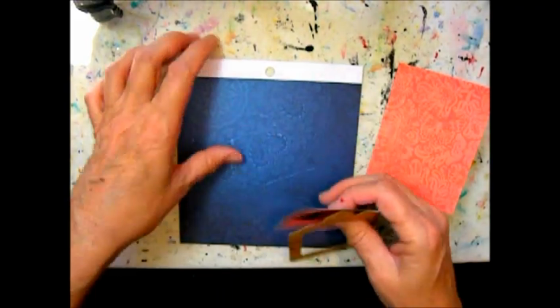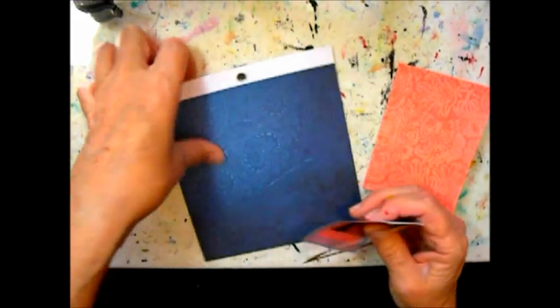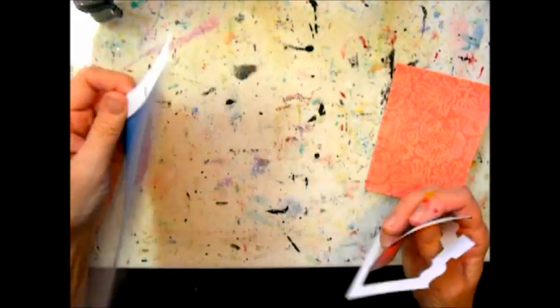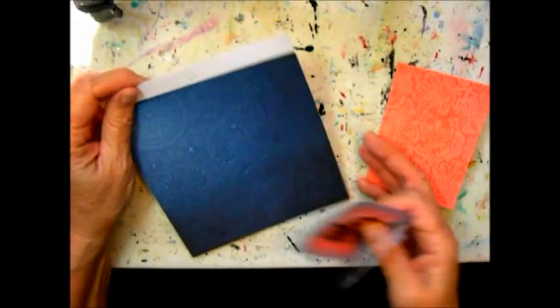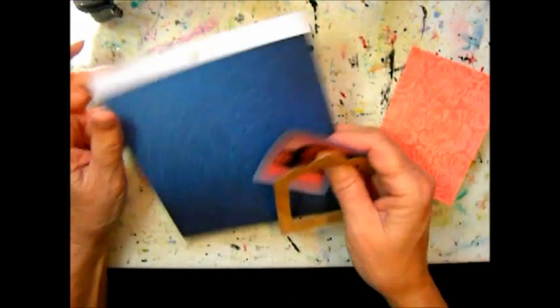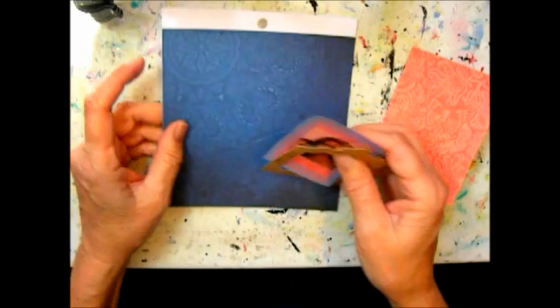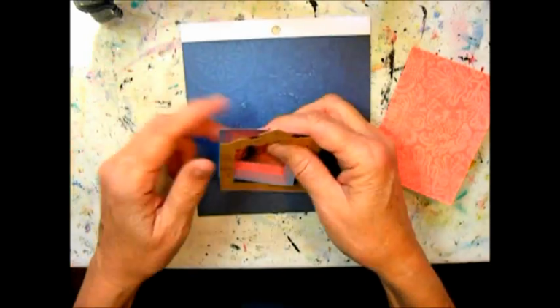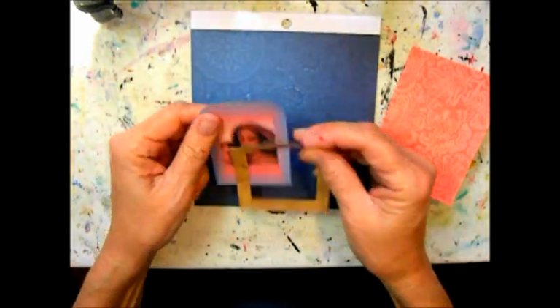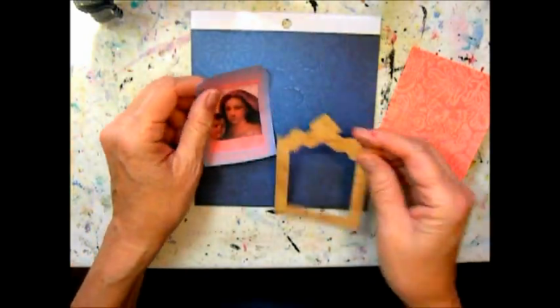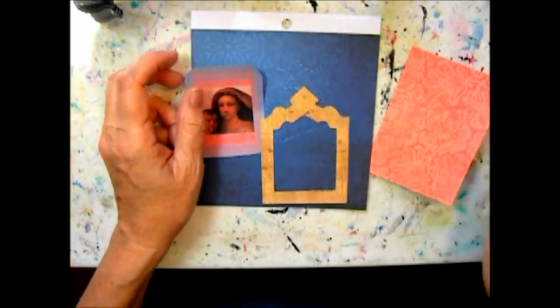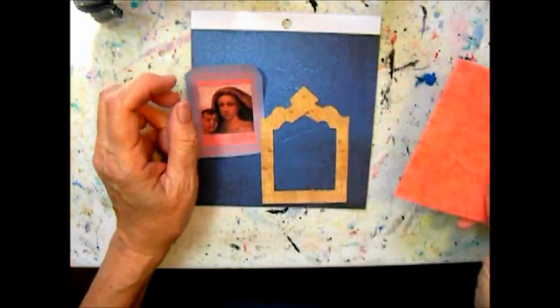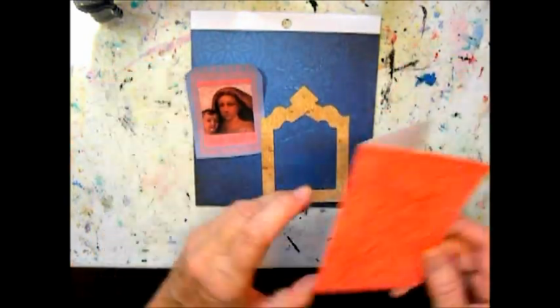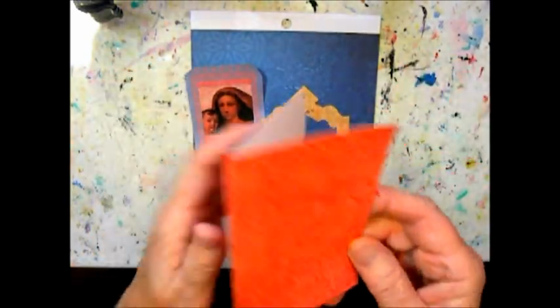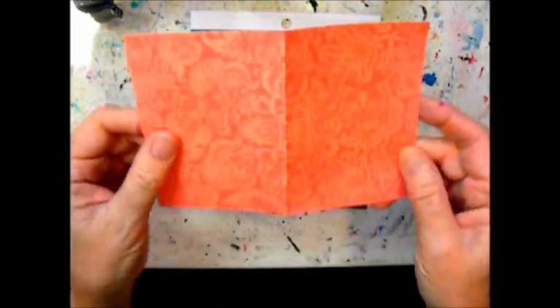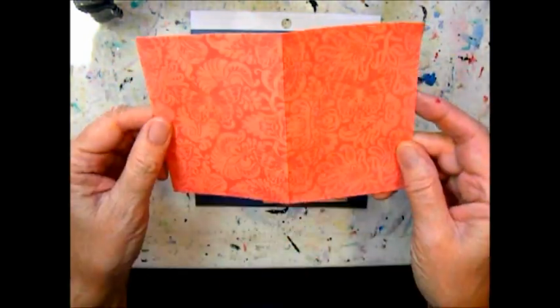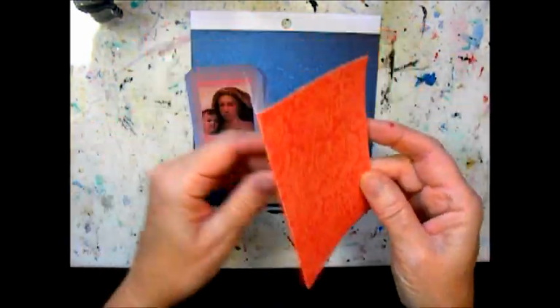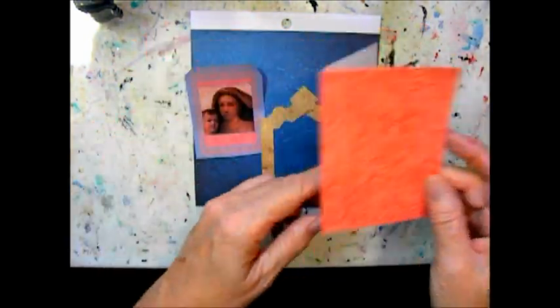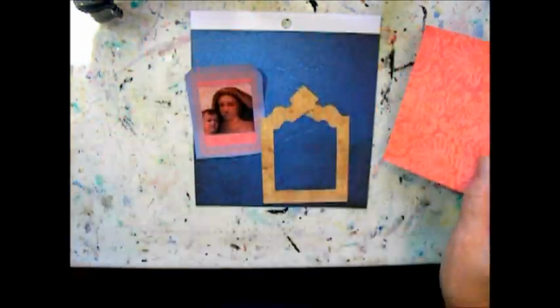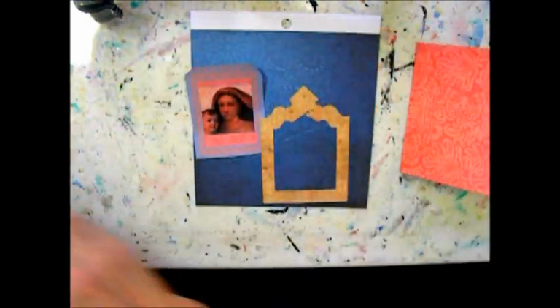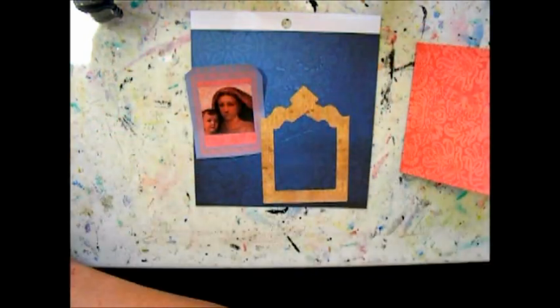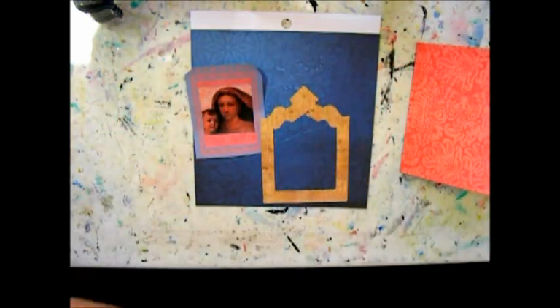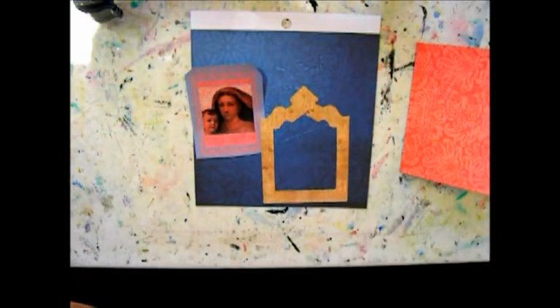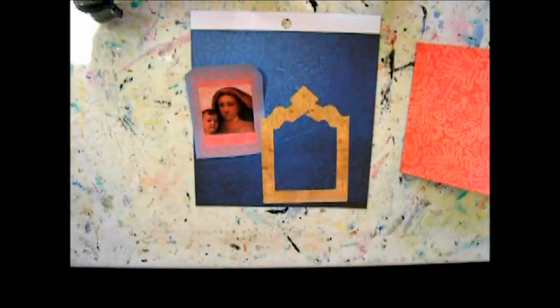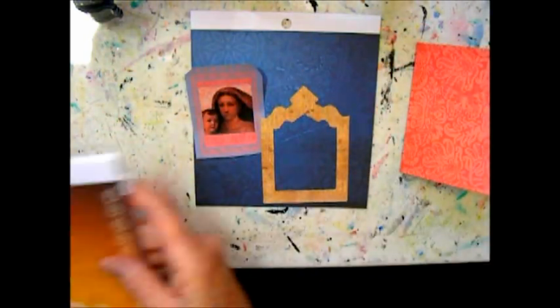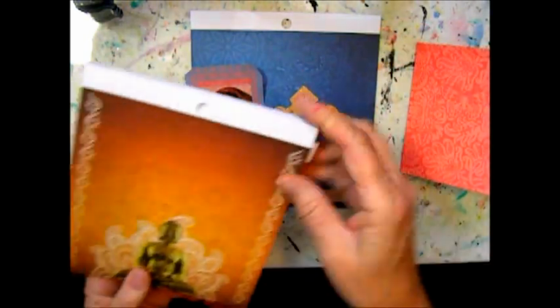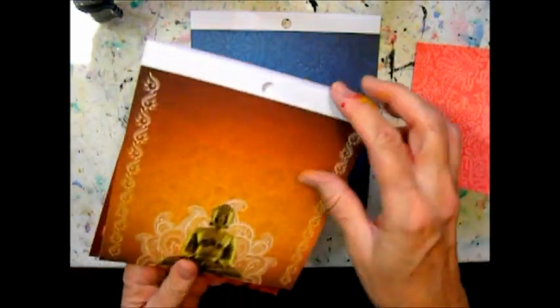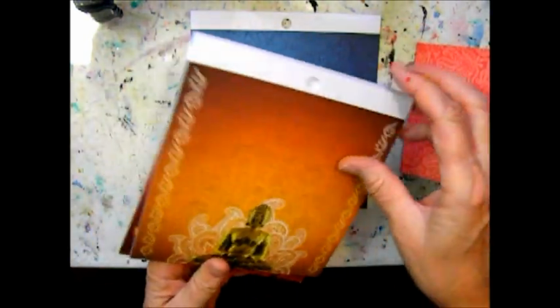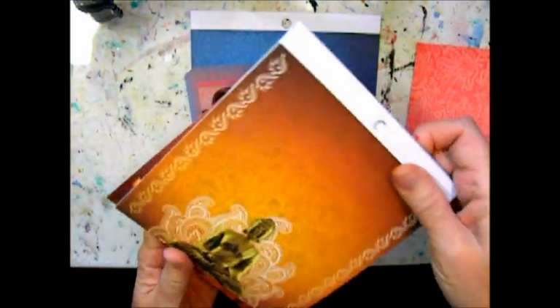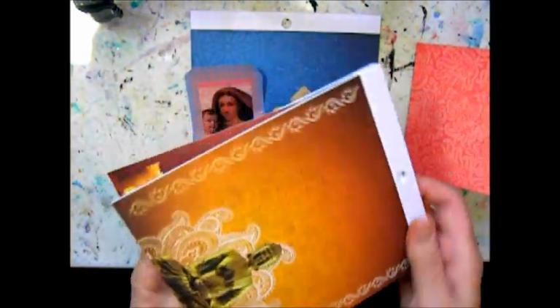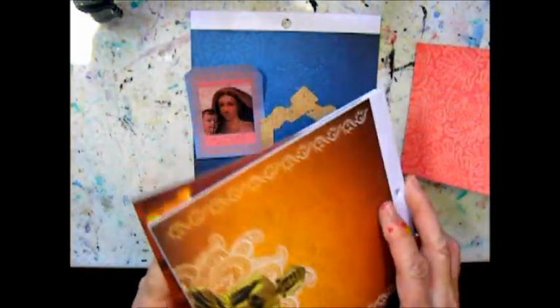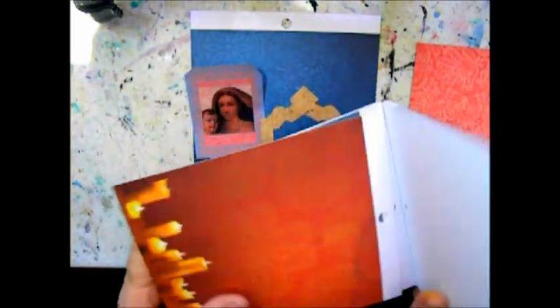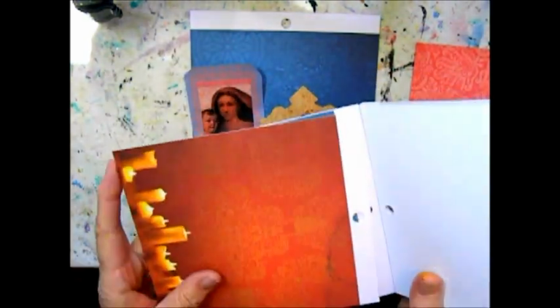Hi there, Maria here. I'm going to show you how to make a paper shrine today.